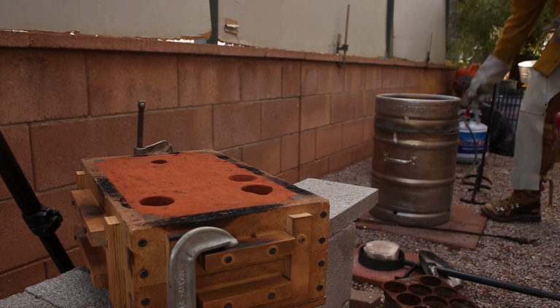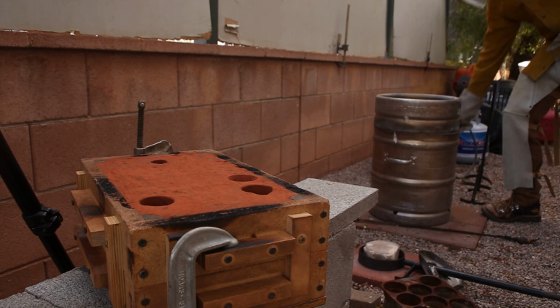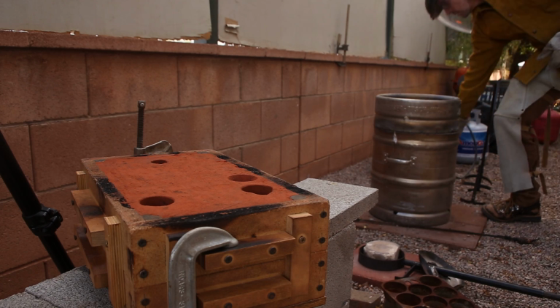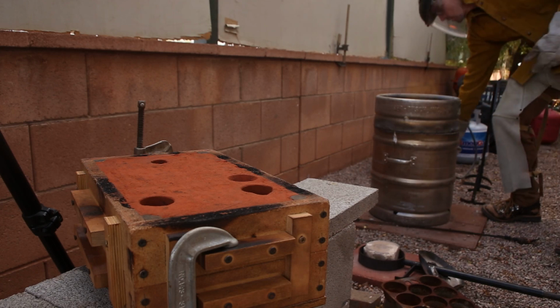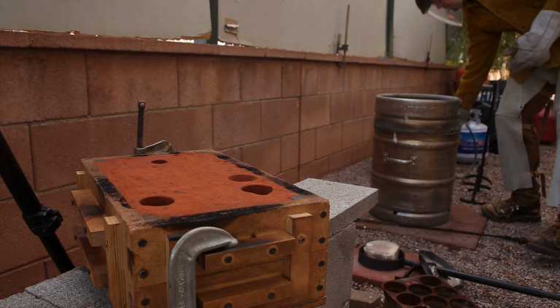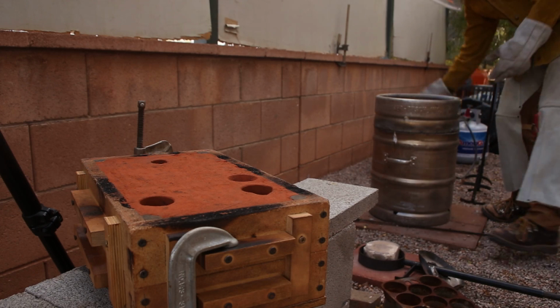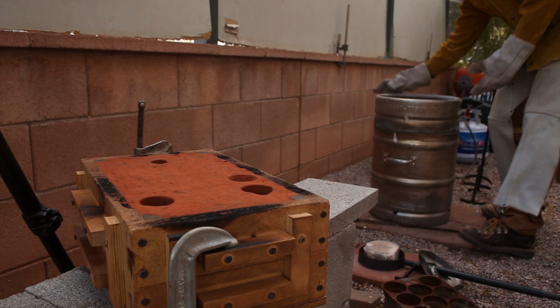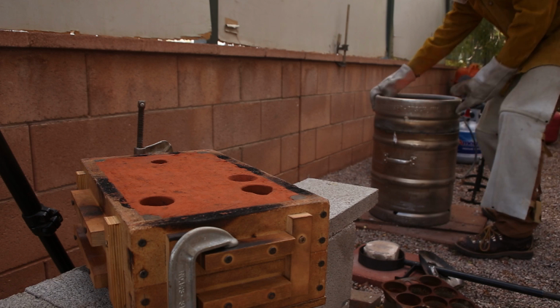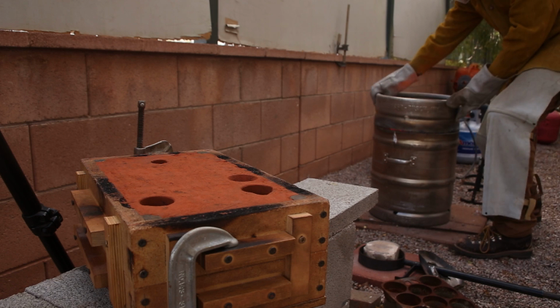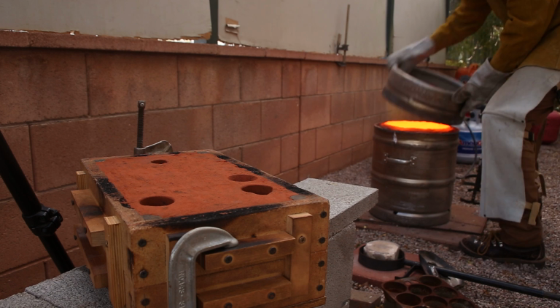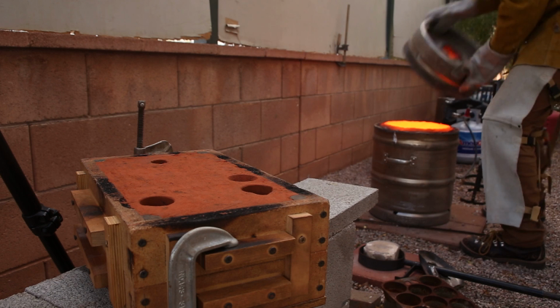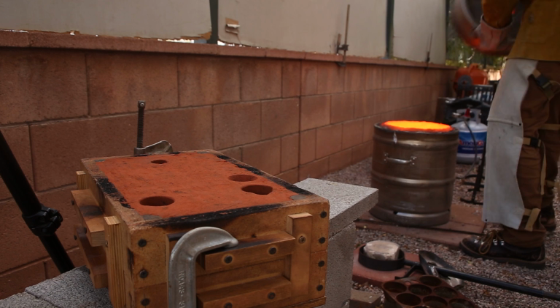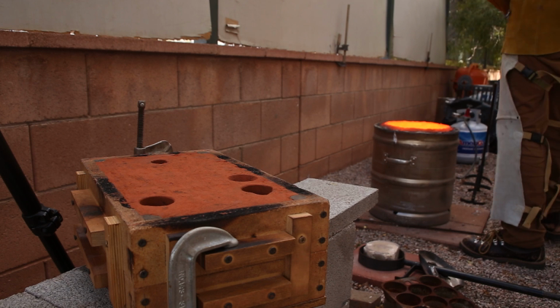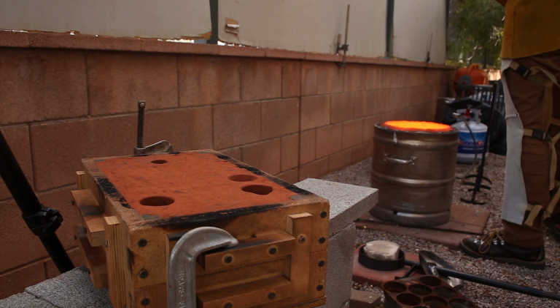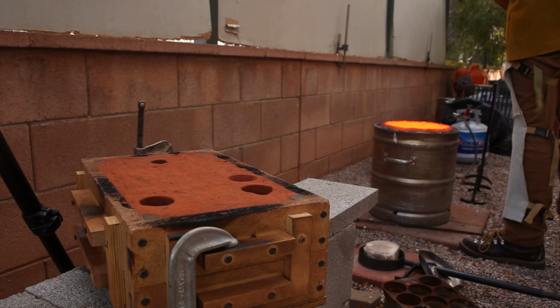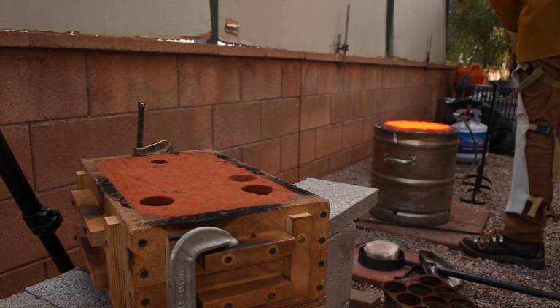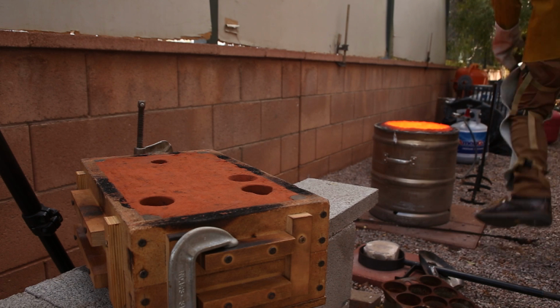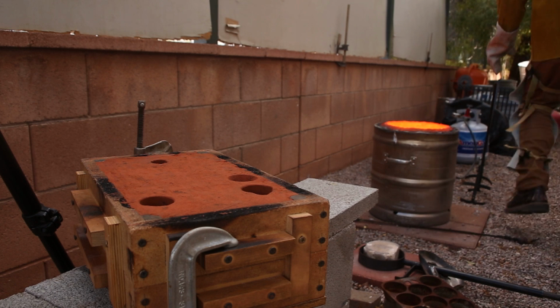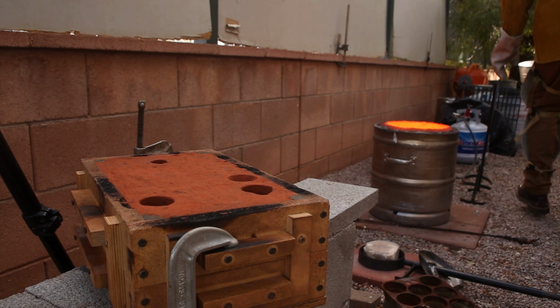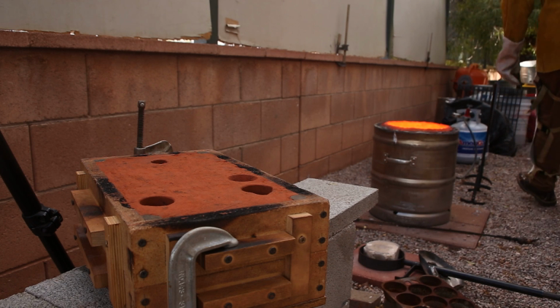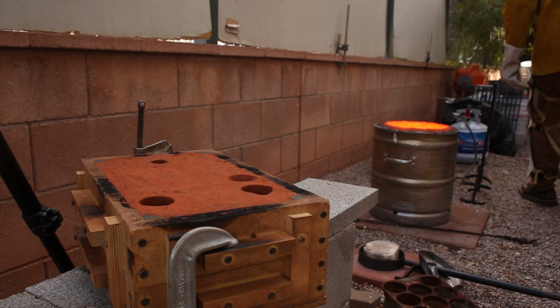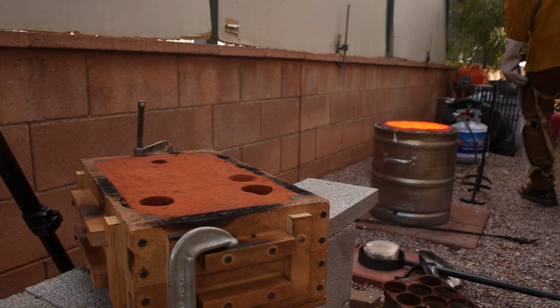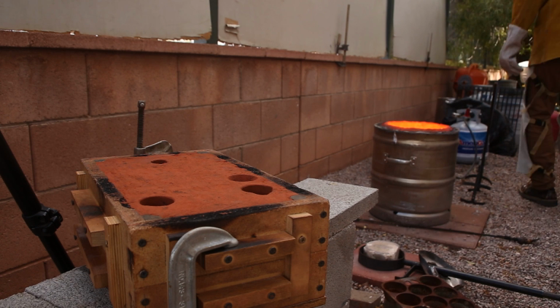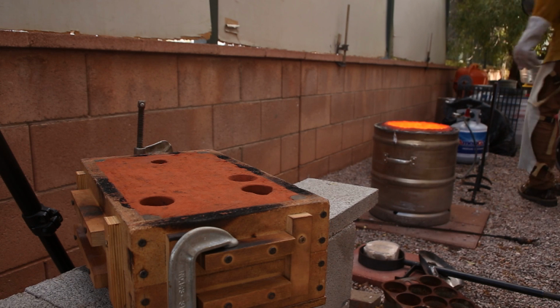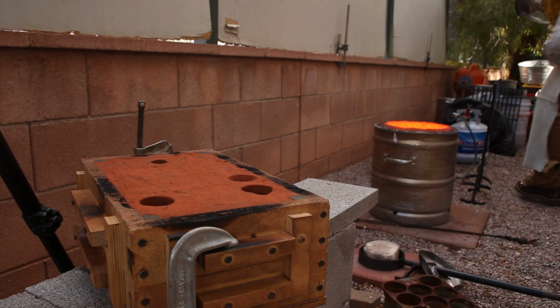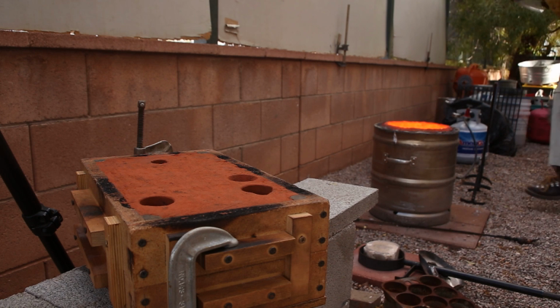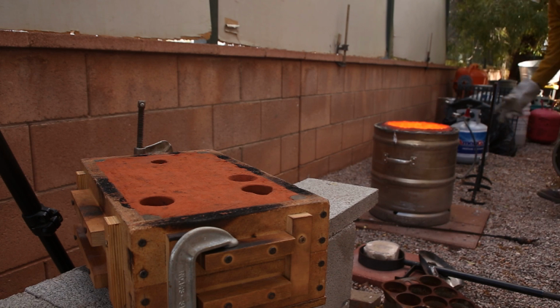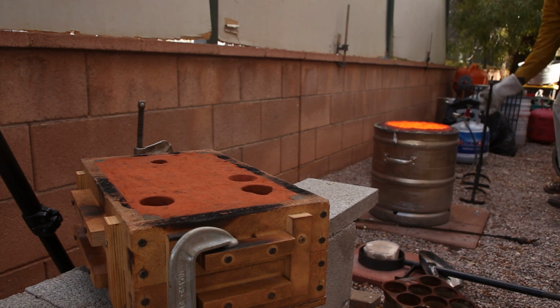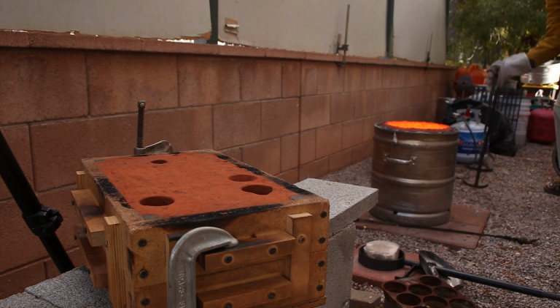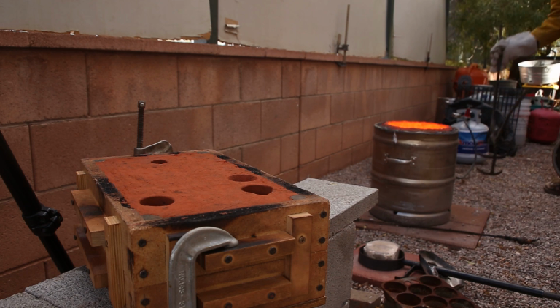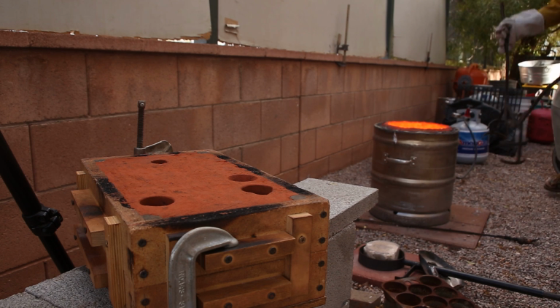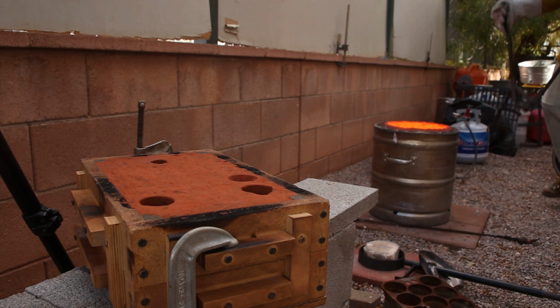I let the copper heat up to a couple hundred degrees past its melting point and then poured it into the mold.